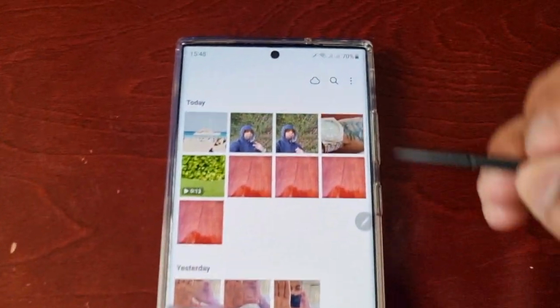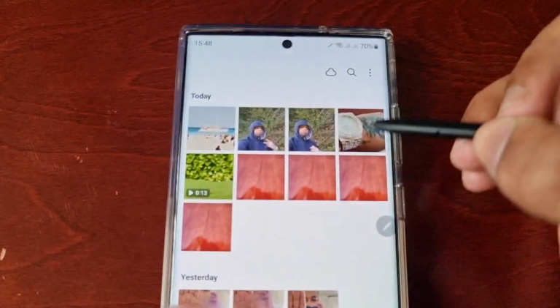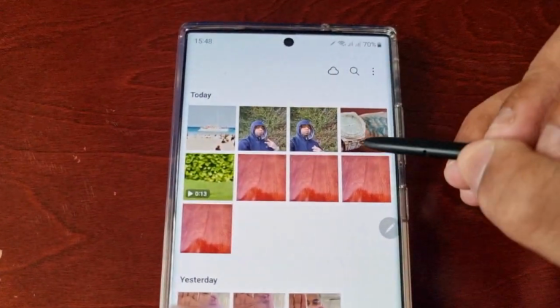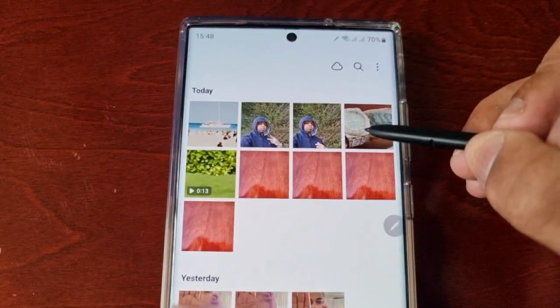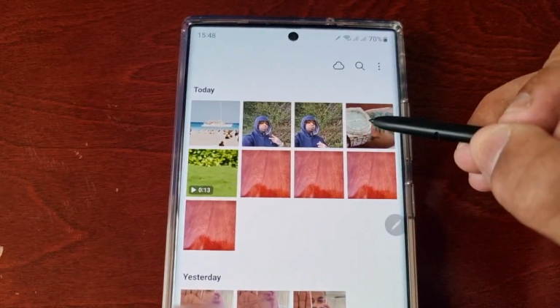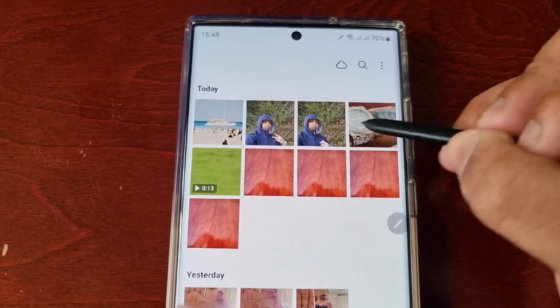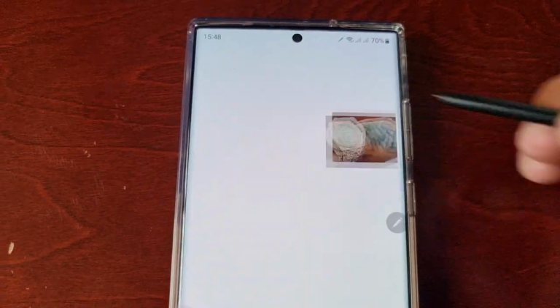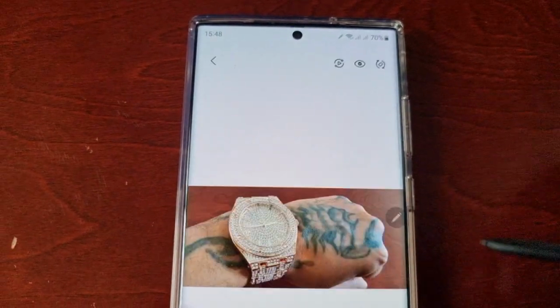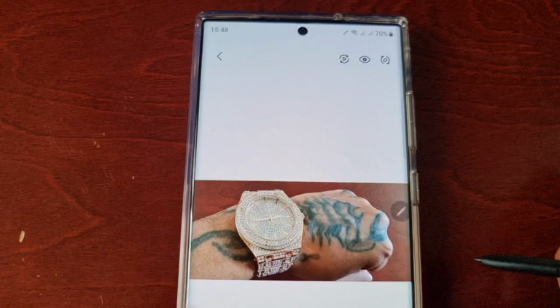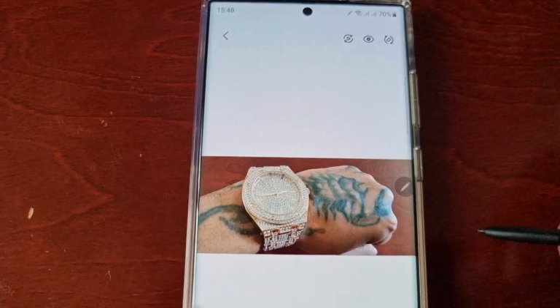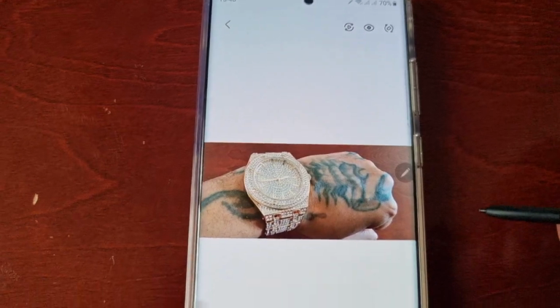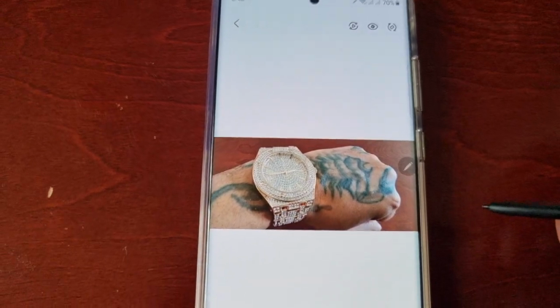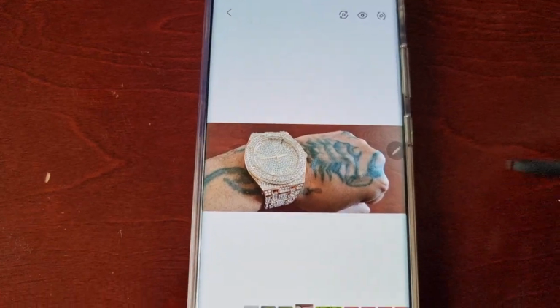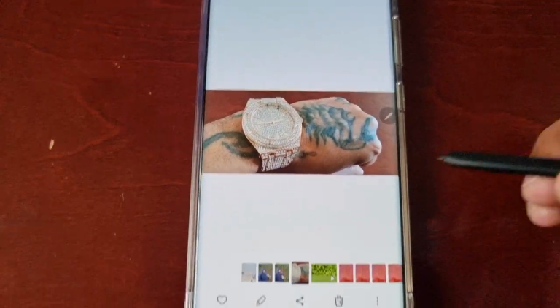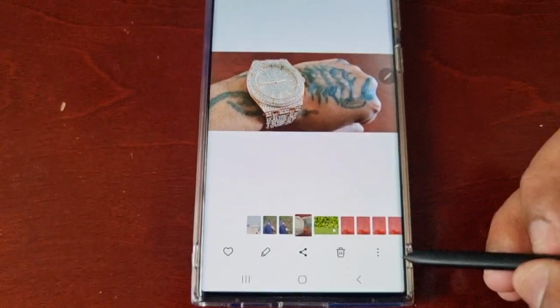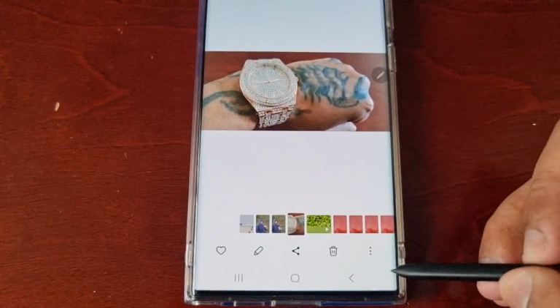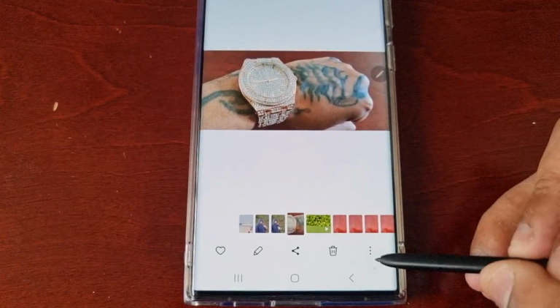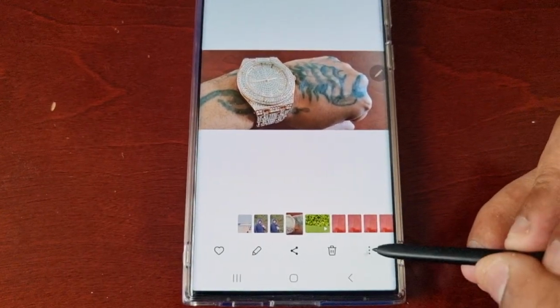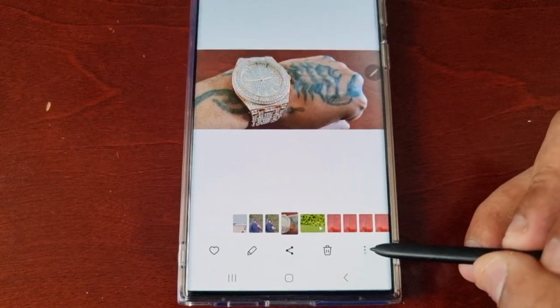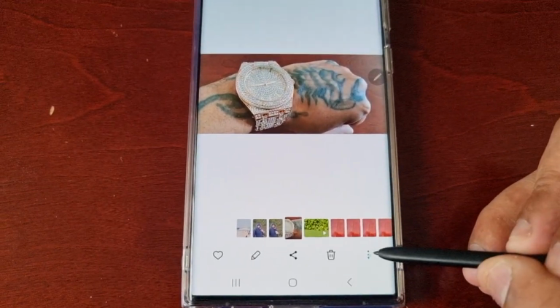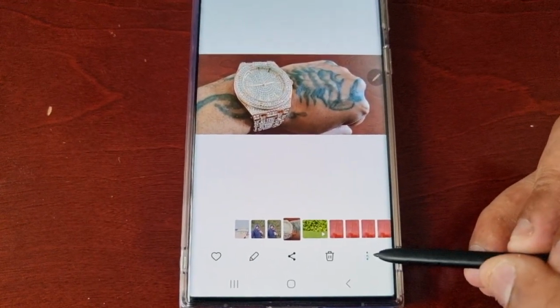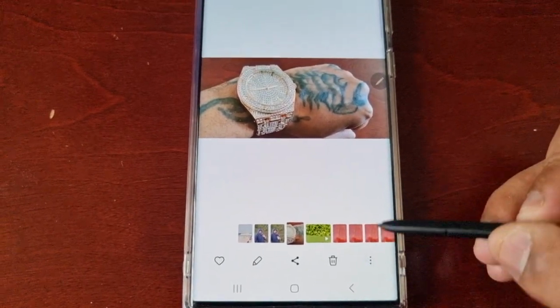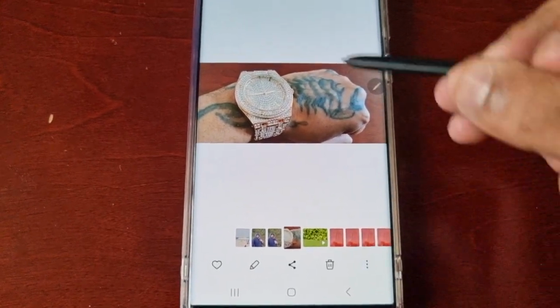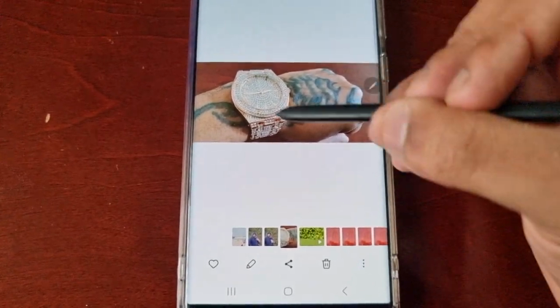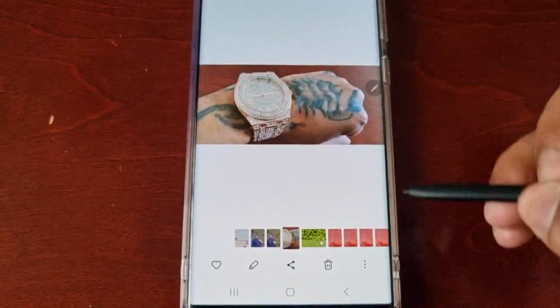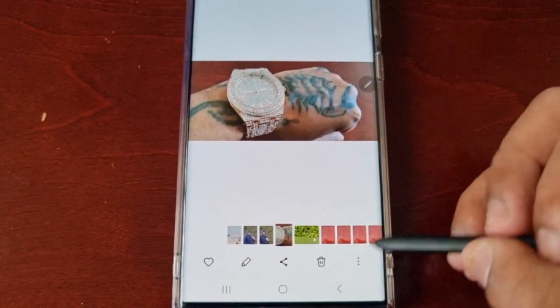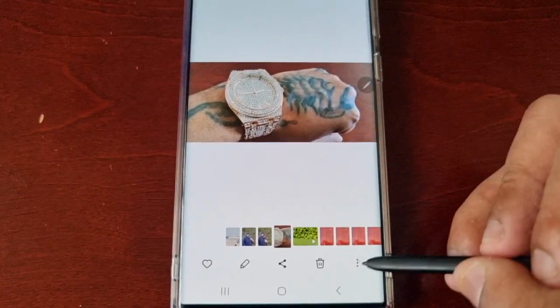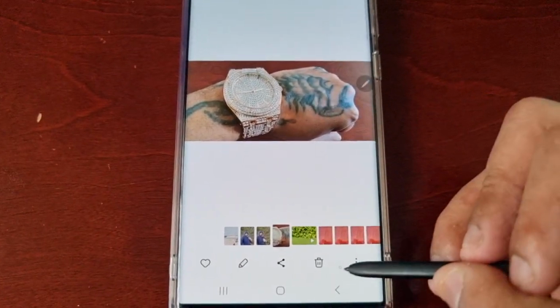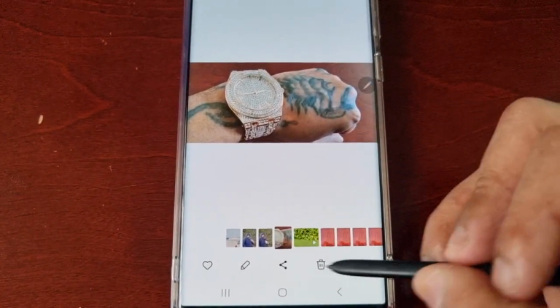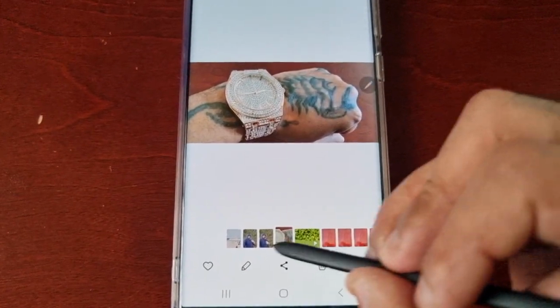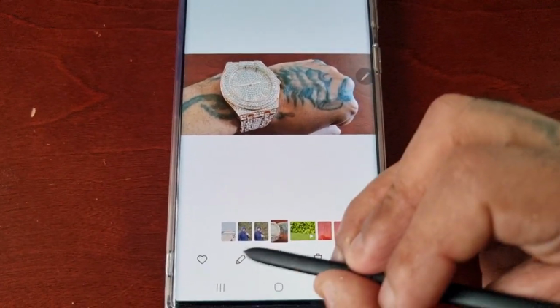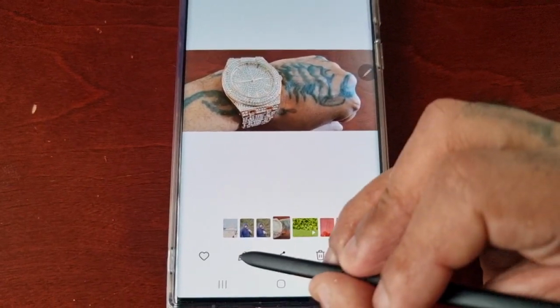I've also got a watch here on my wrist, so let me just erase the watch as well.